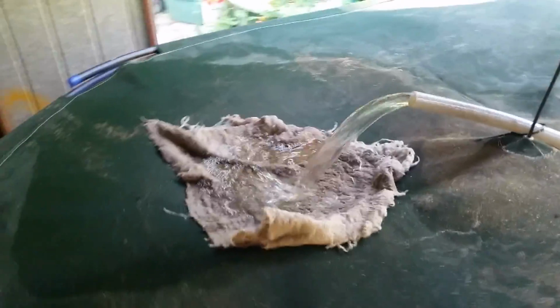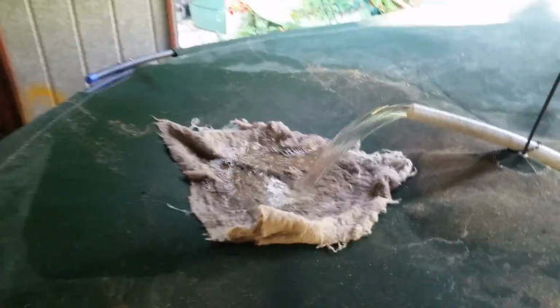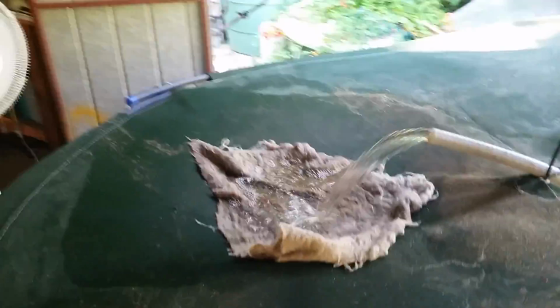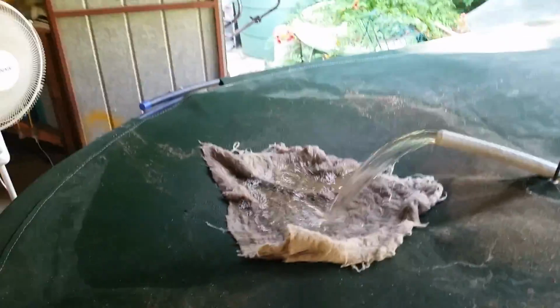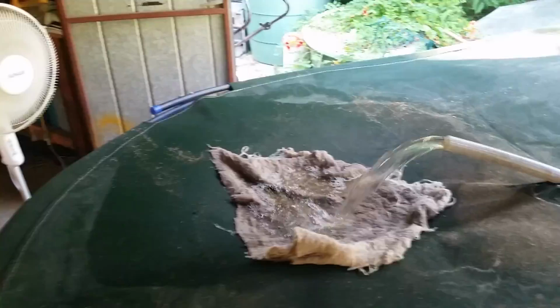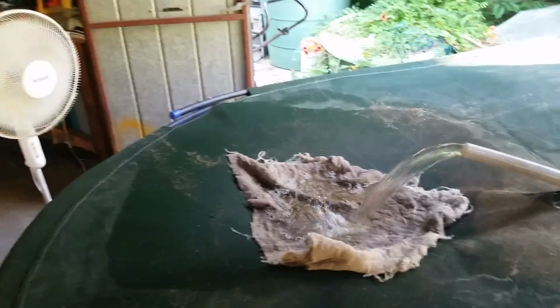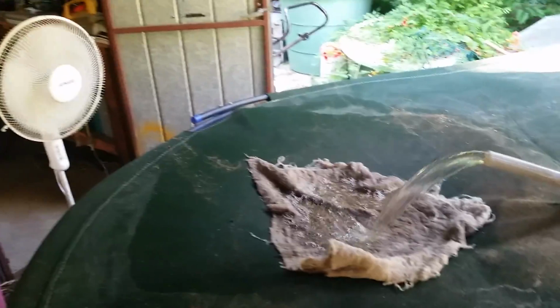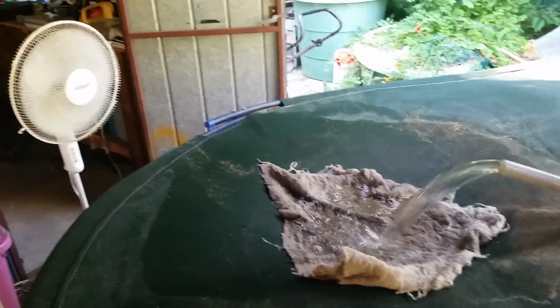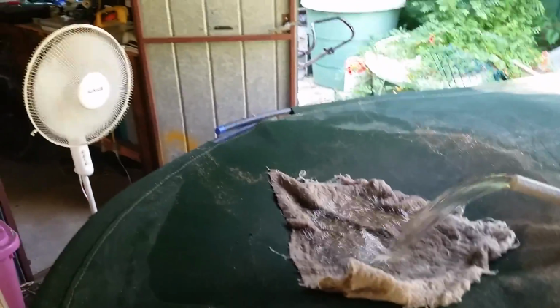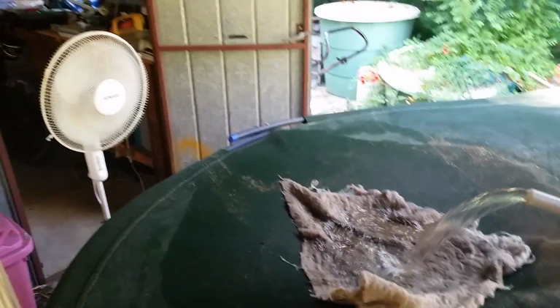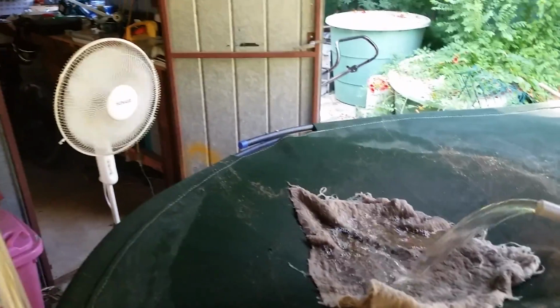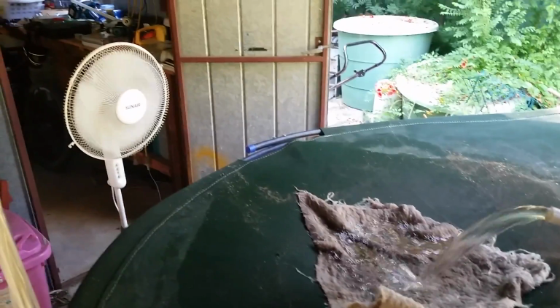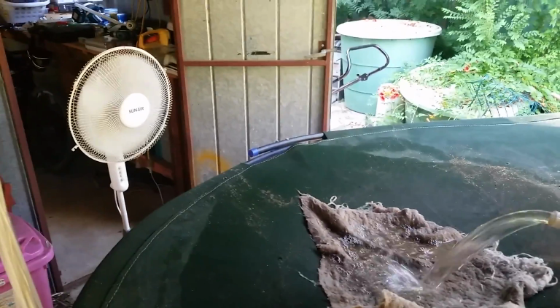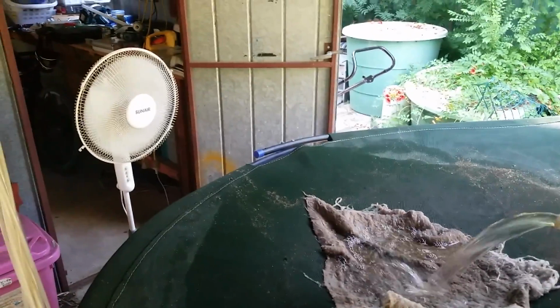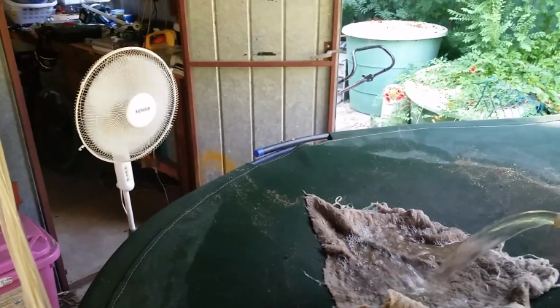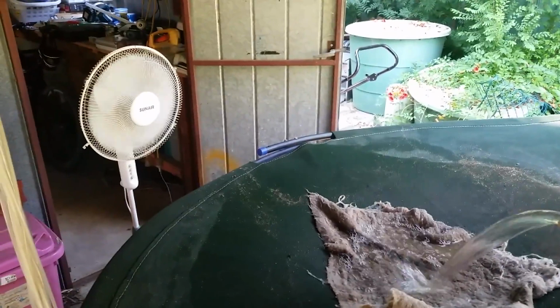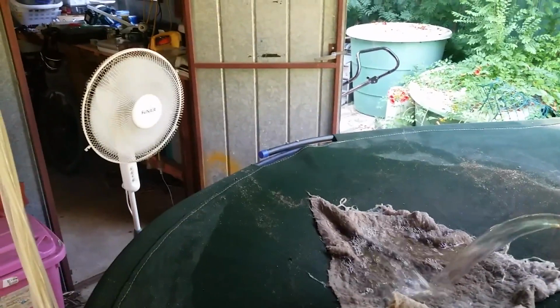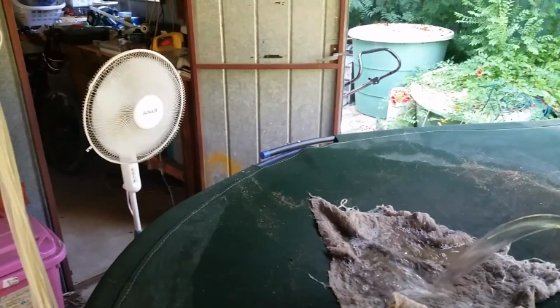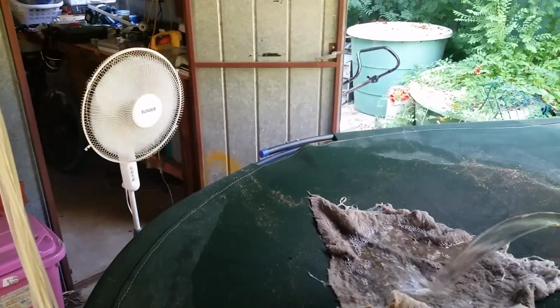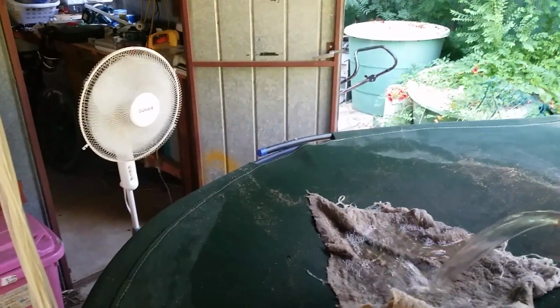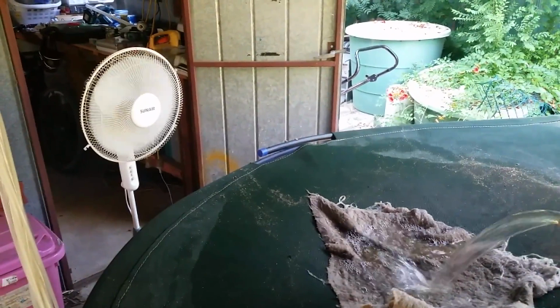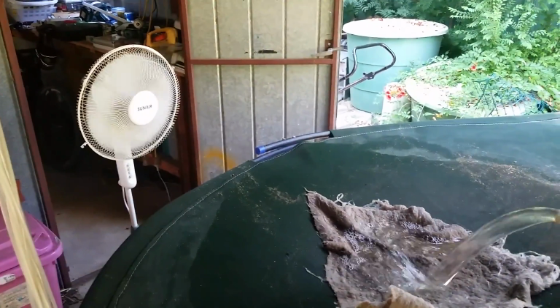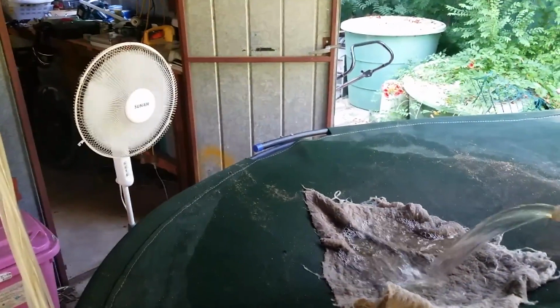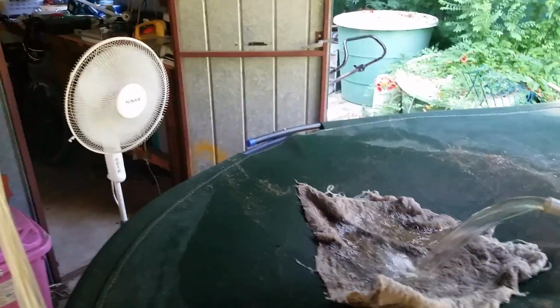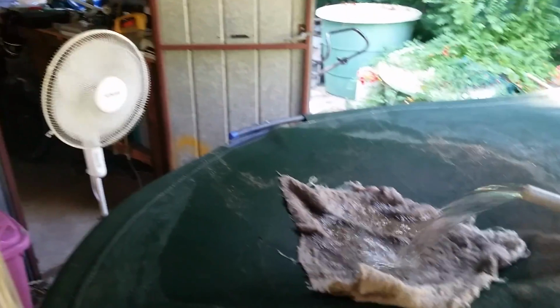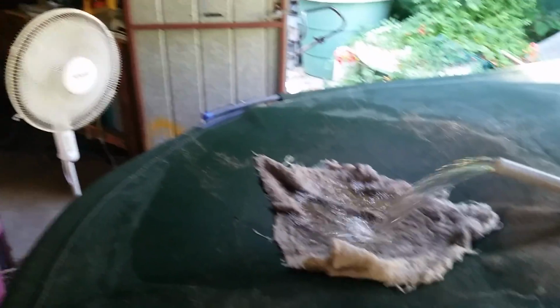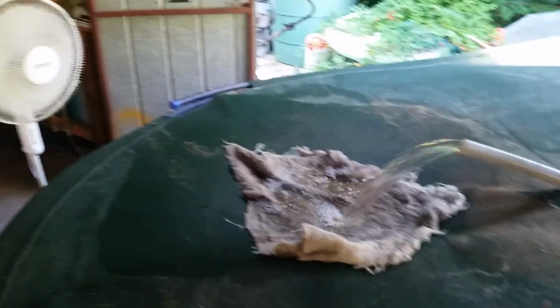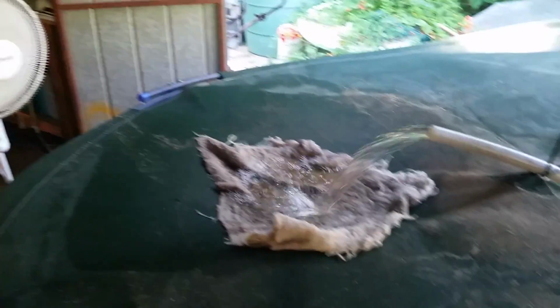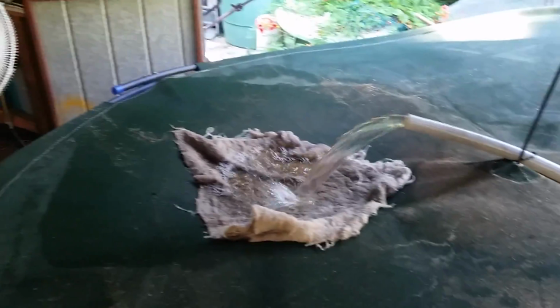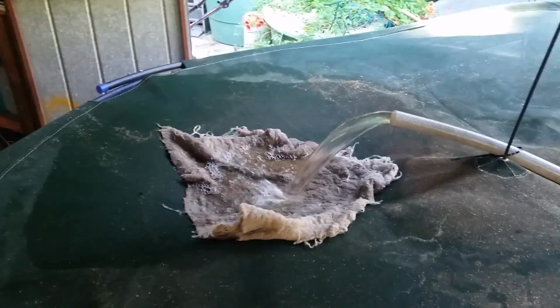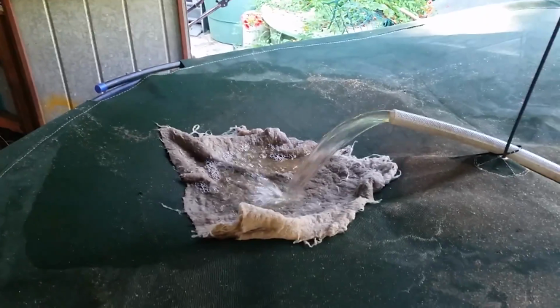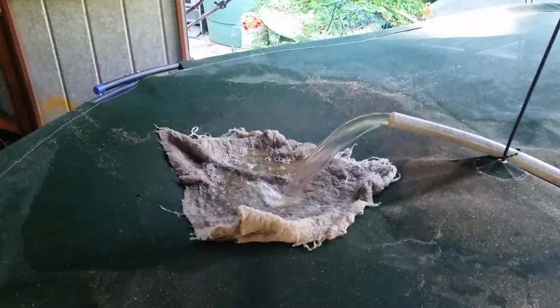To help that along on the still days, I've got a fan basically blowing across that.